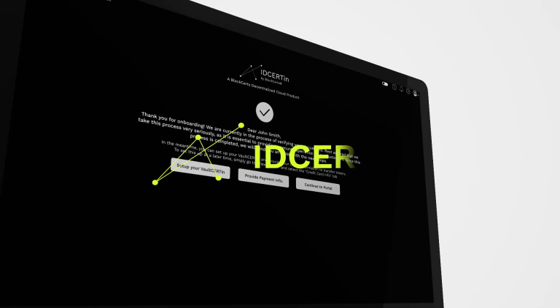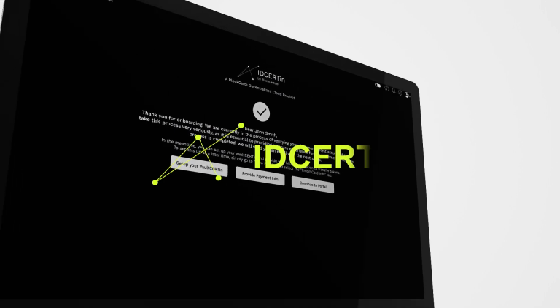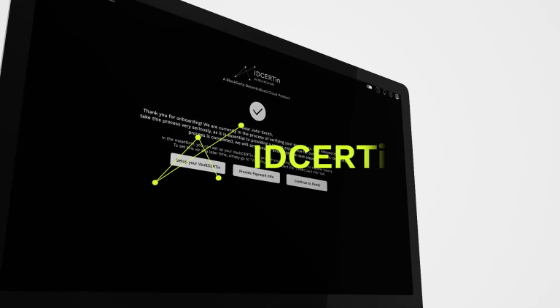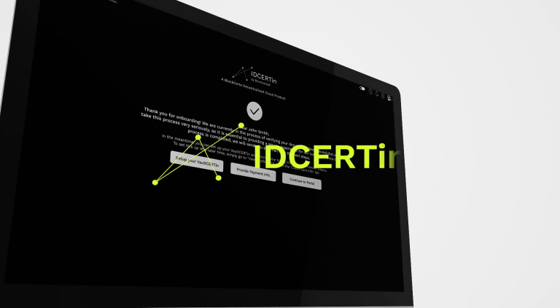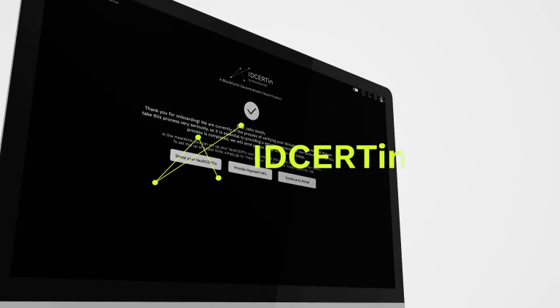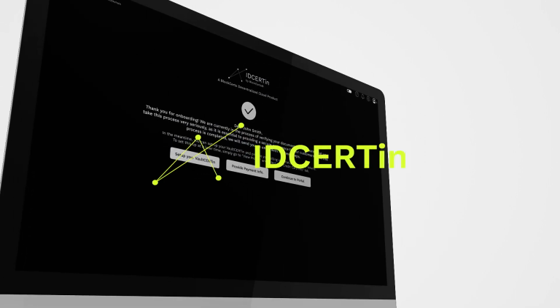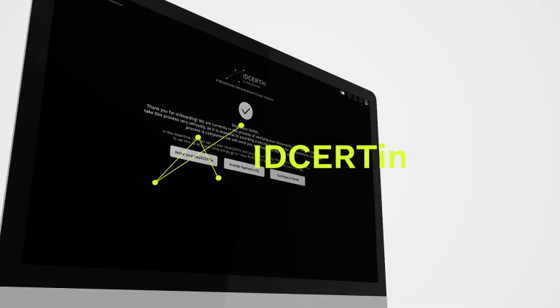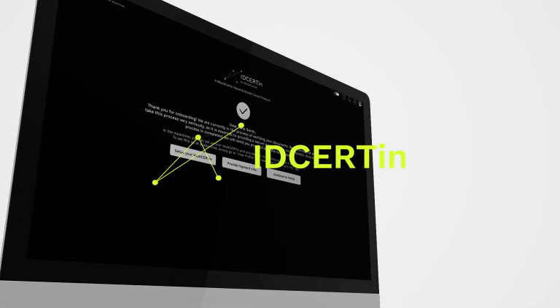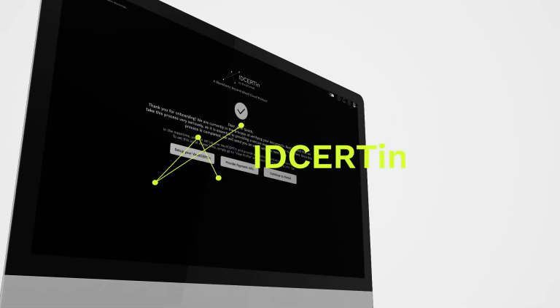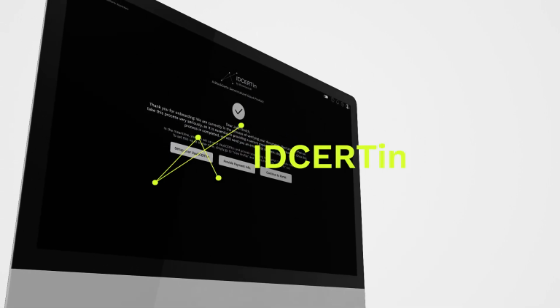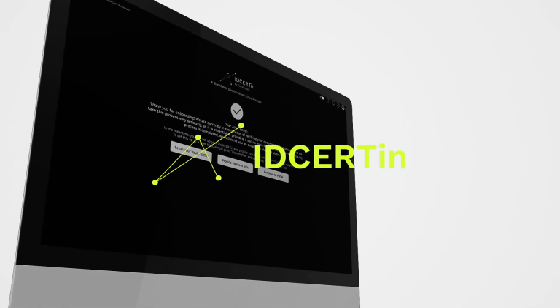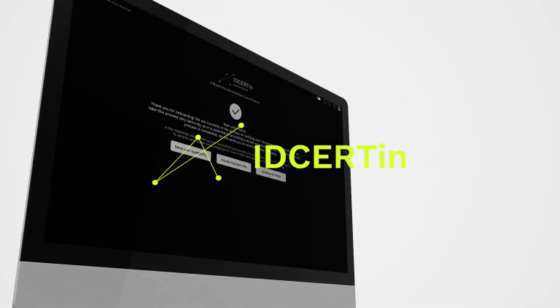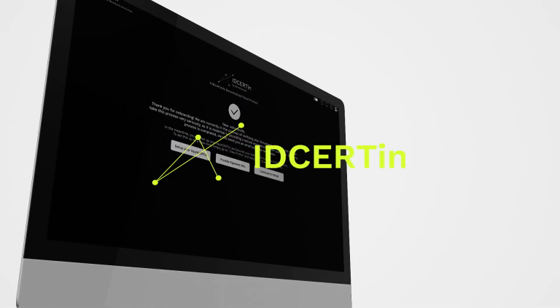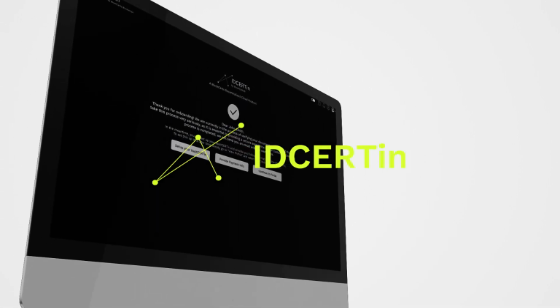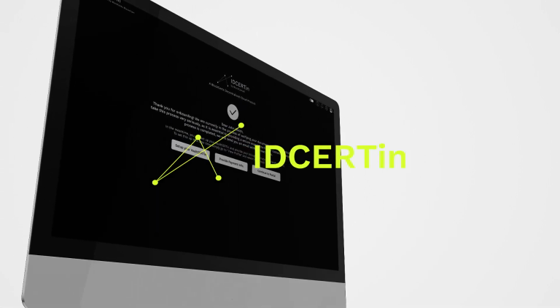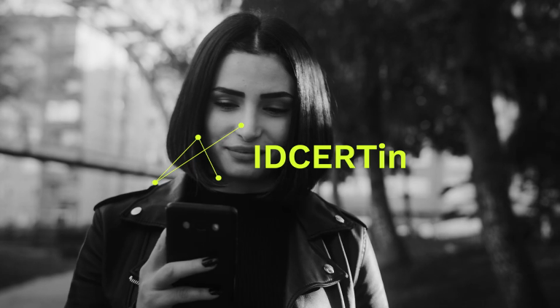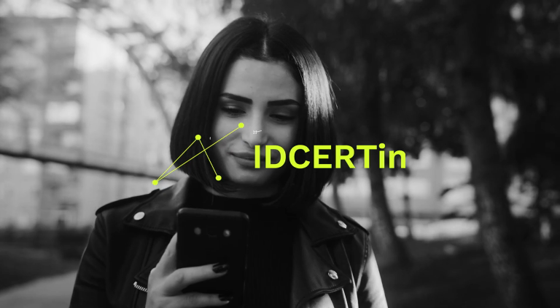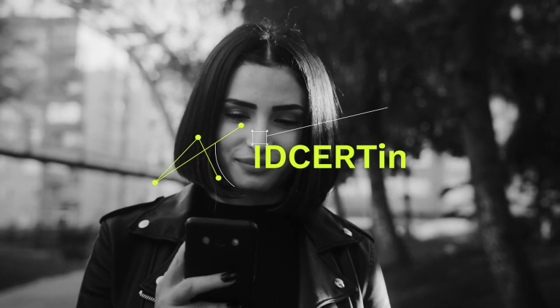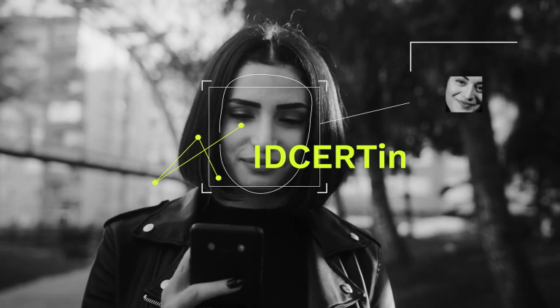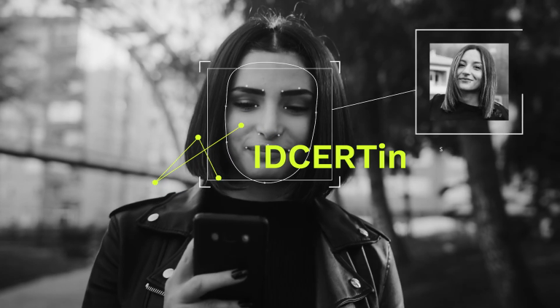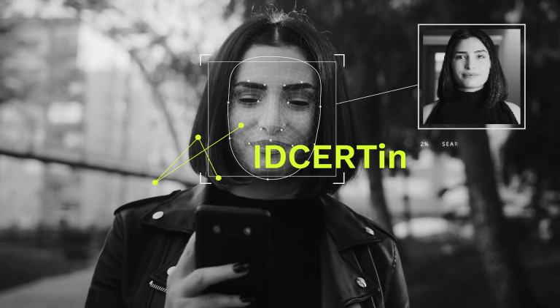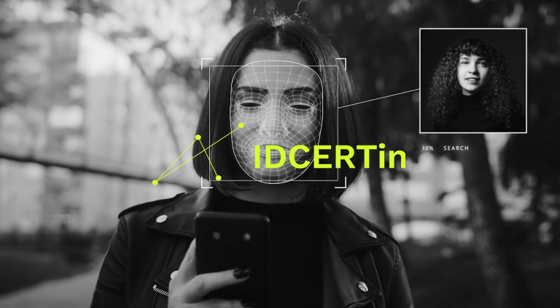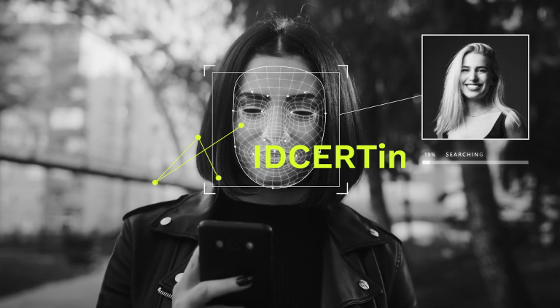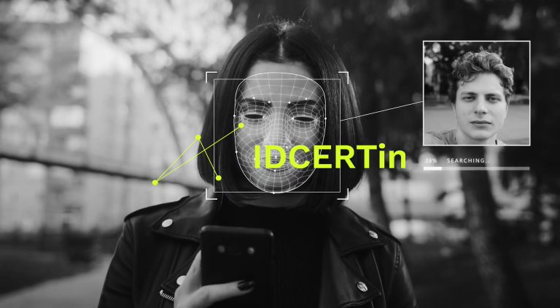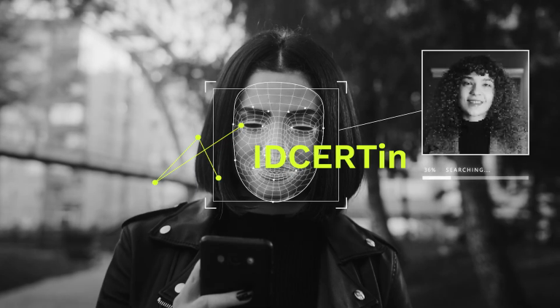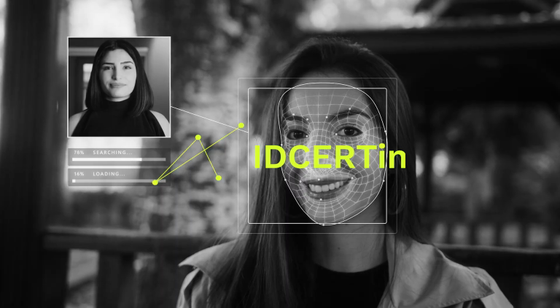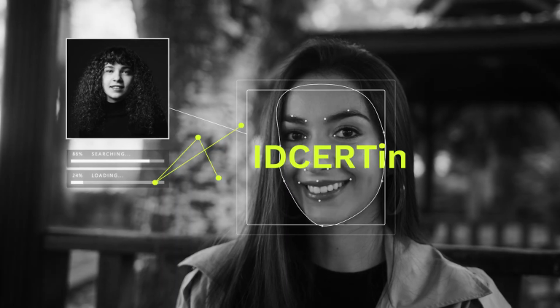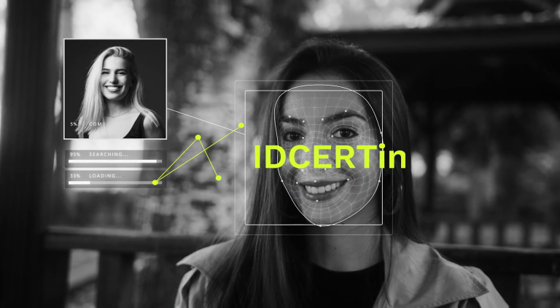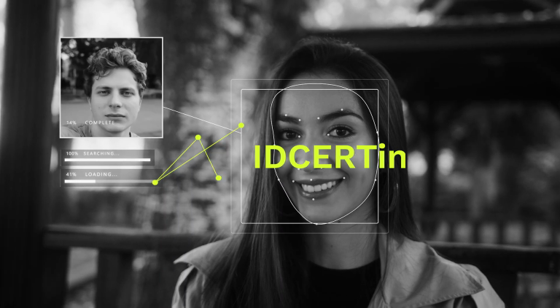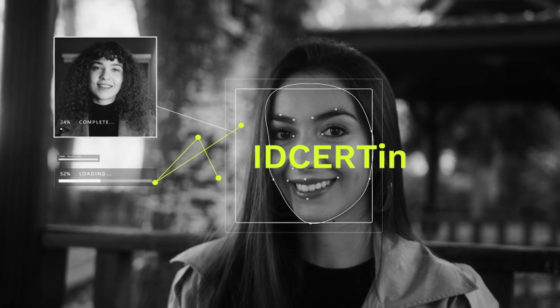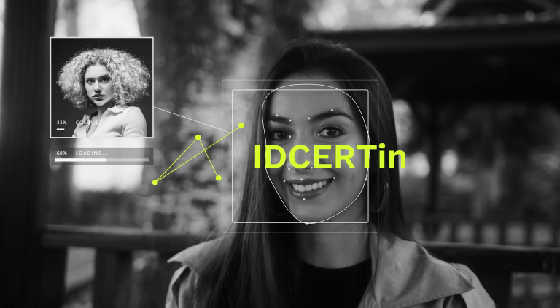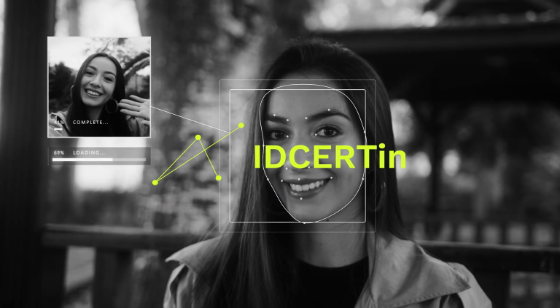Get started. Transform your business now and take your identity management to the next level with IDcertain.